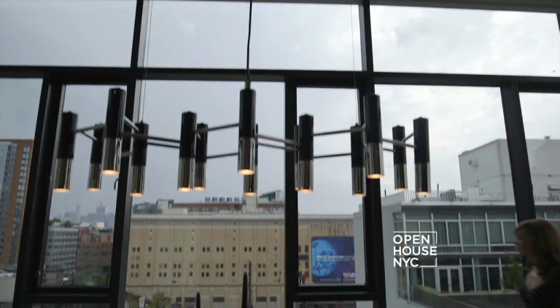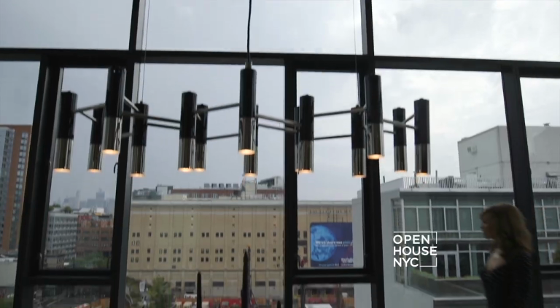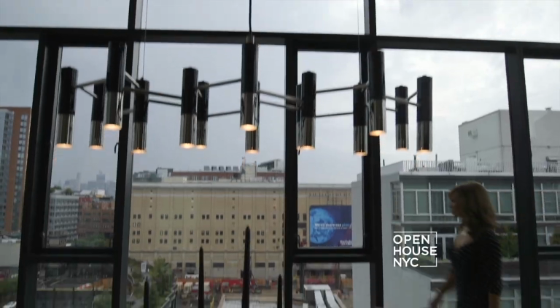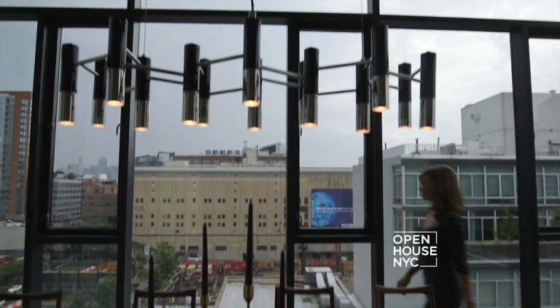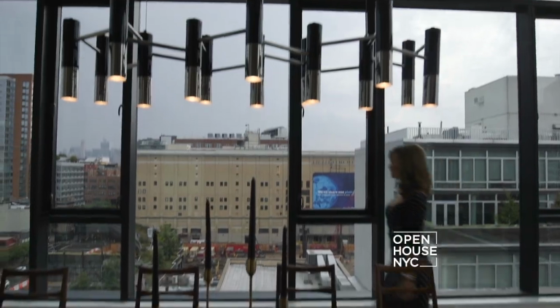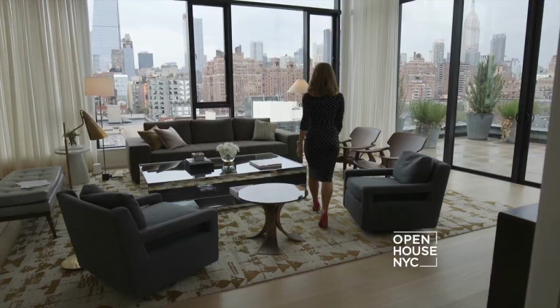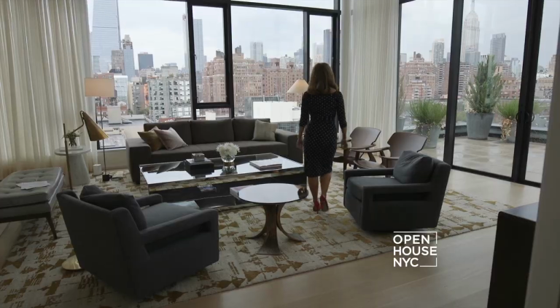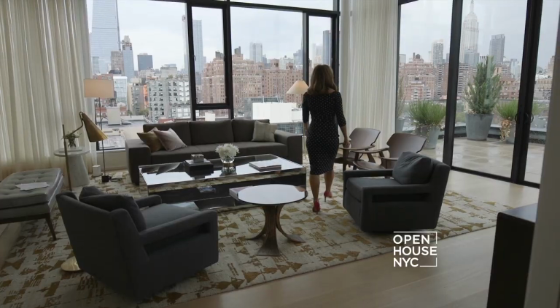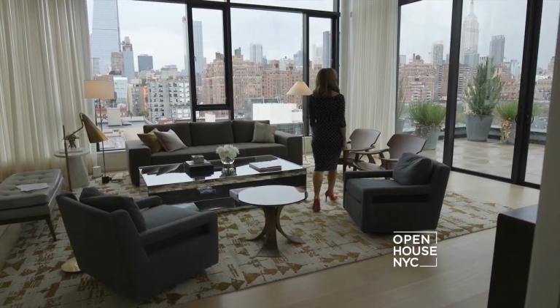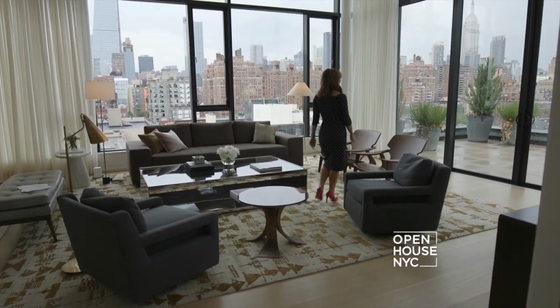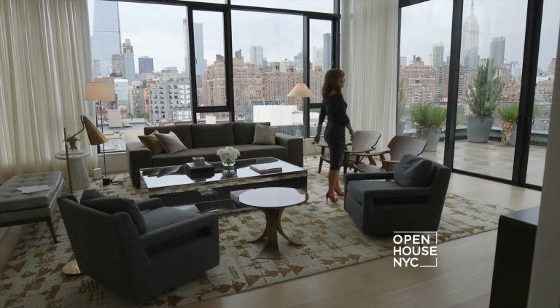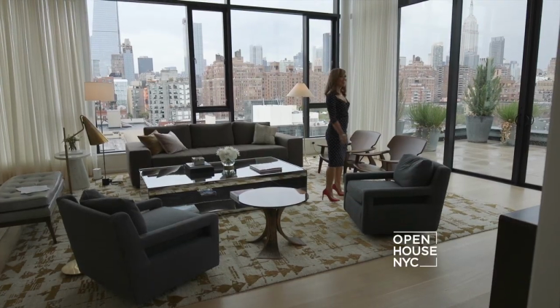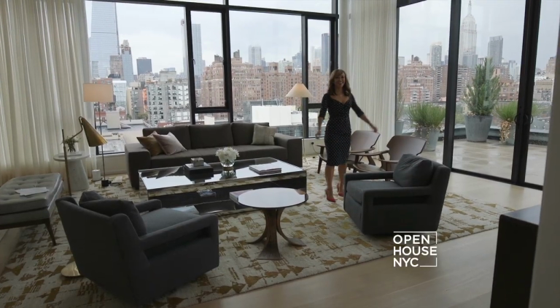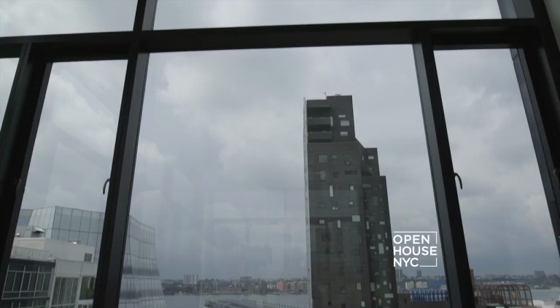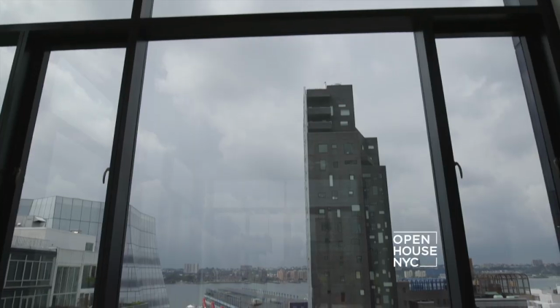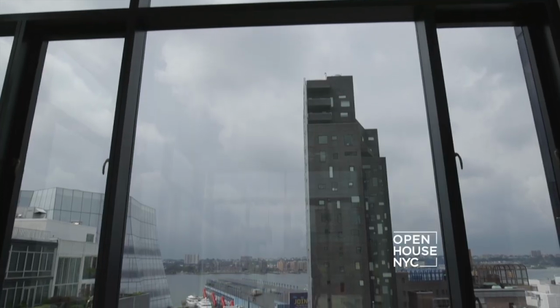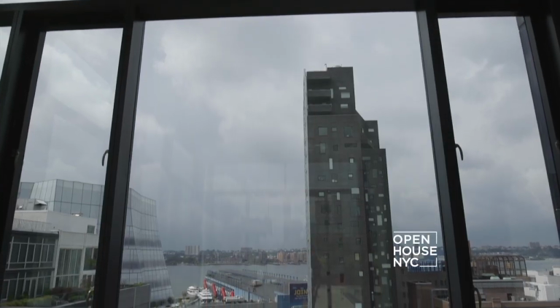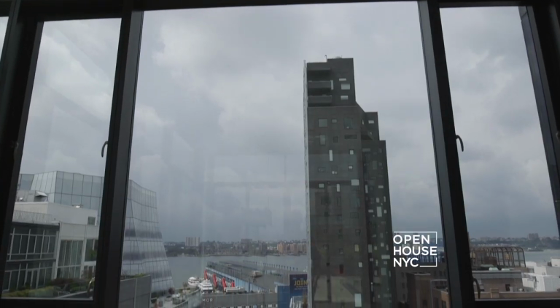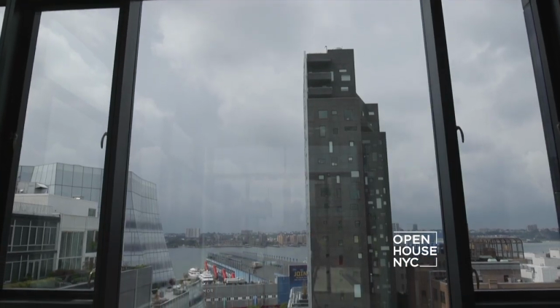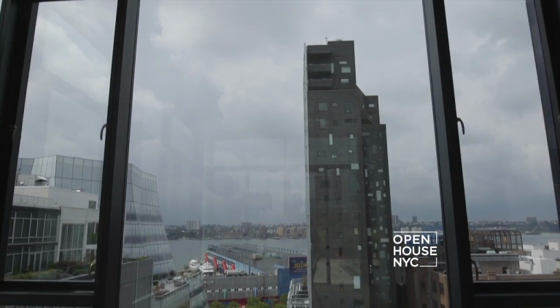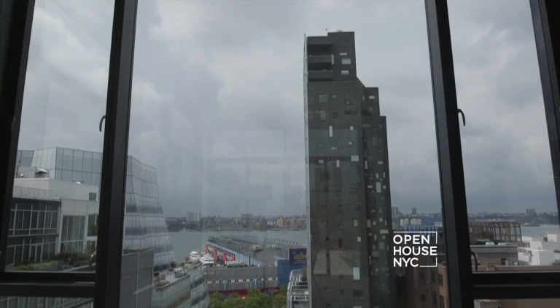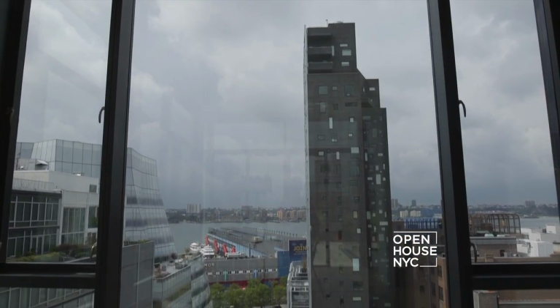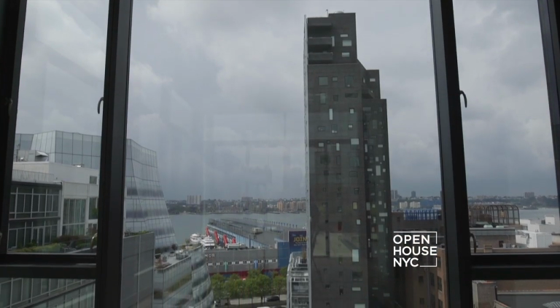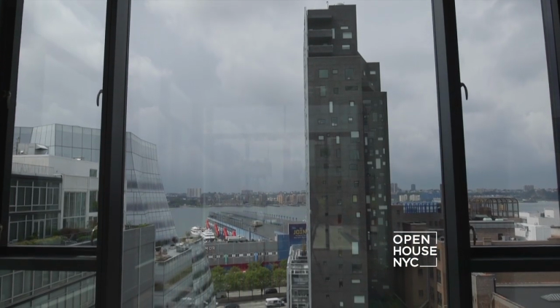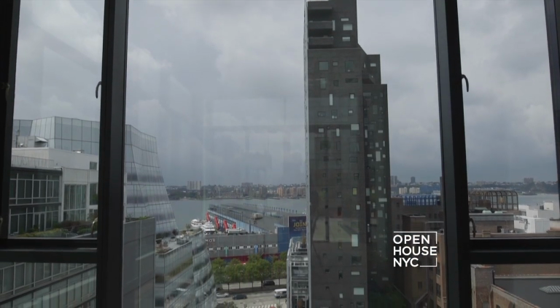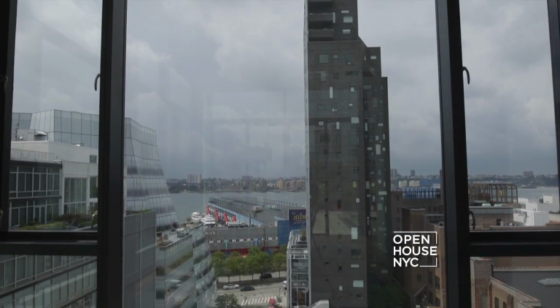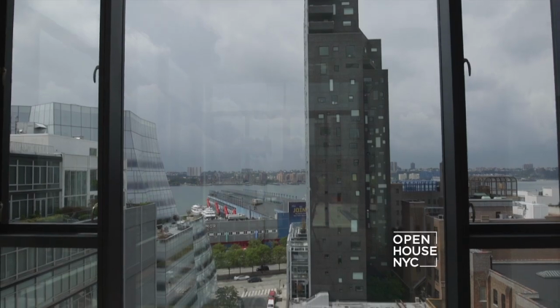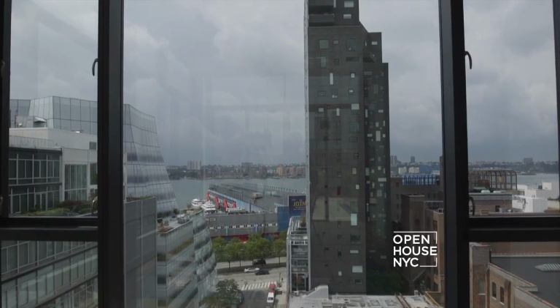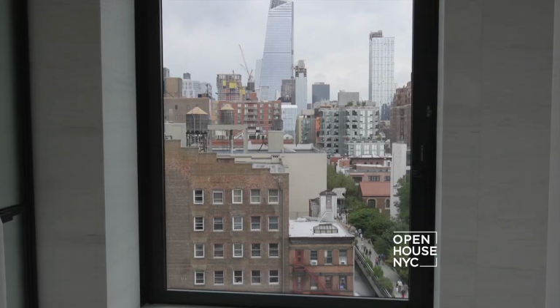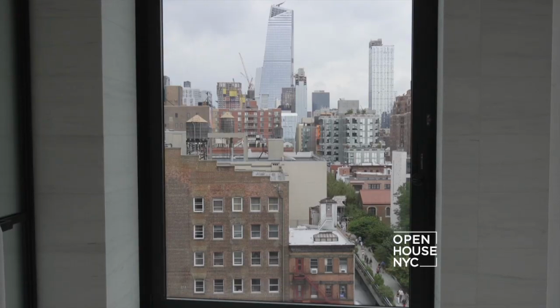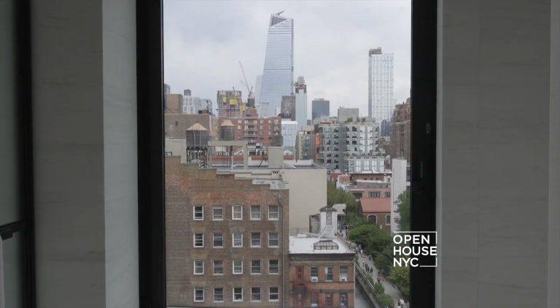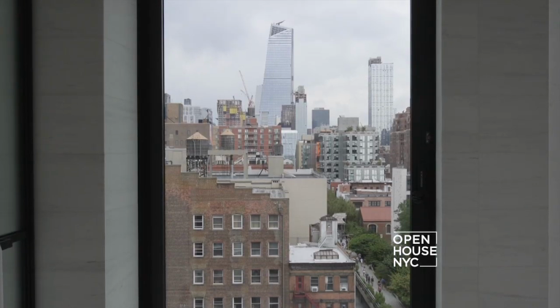With 13-foot ceilings and floor-to-ceiling windows, it's the perfect place to take in stunning Hudson River and city views.